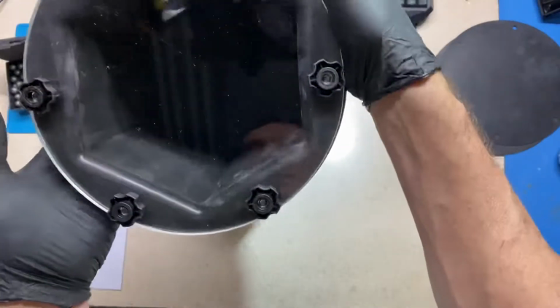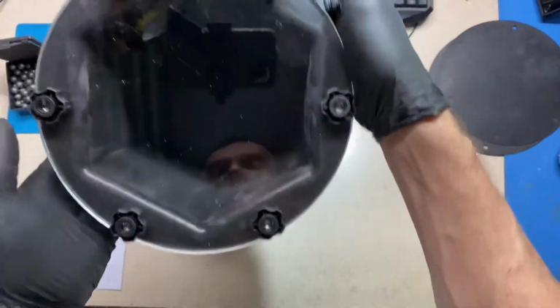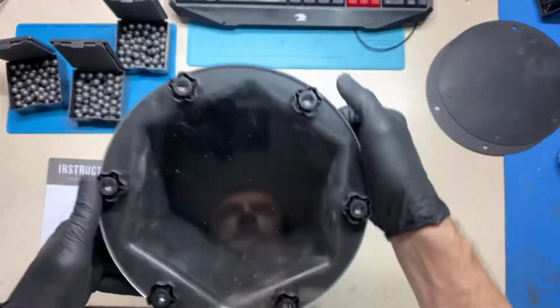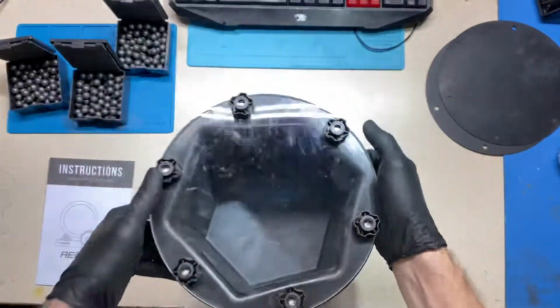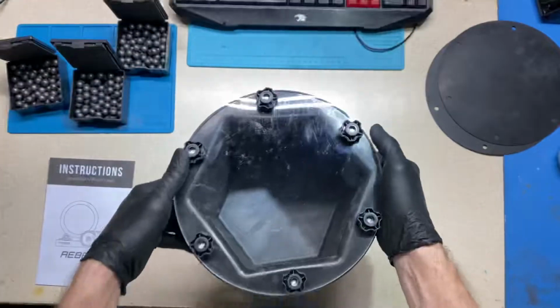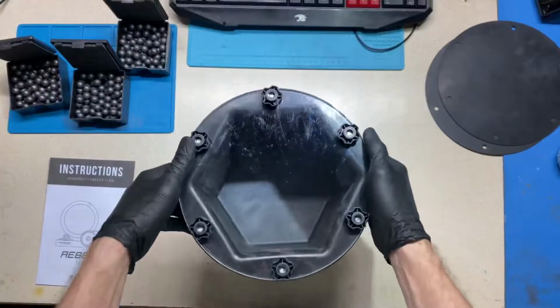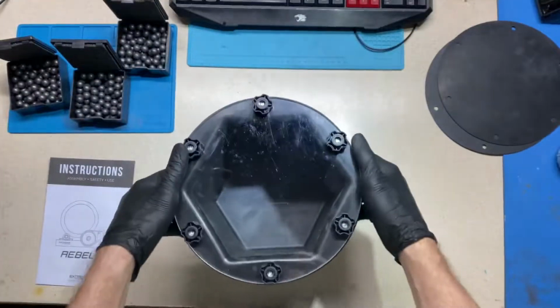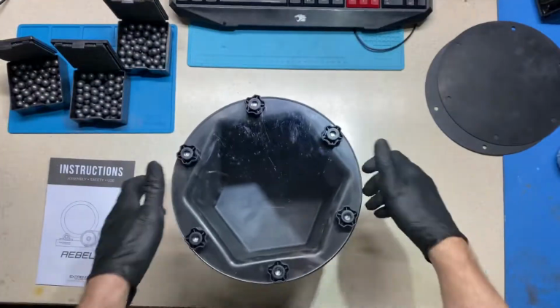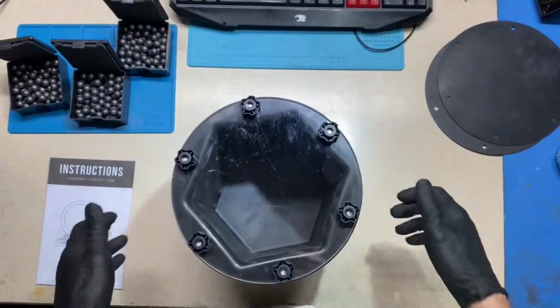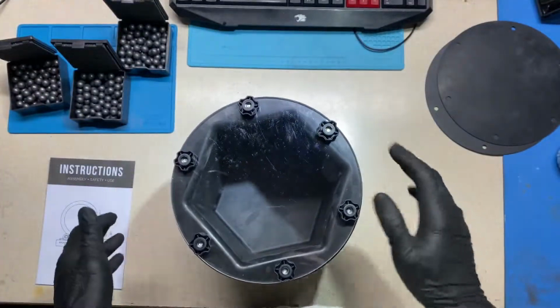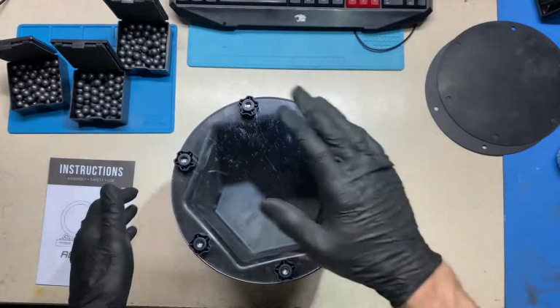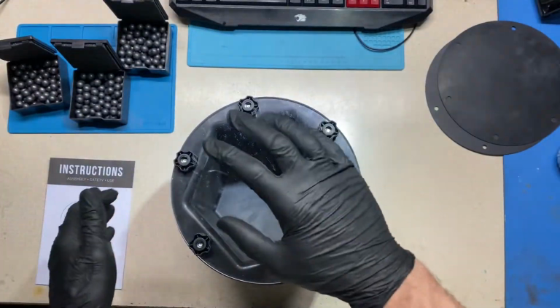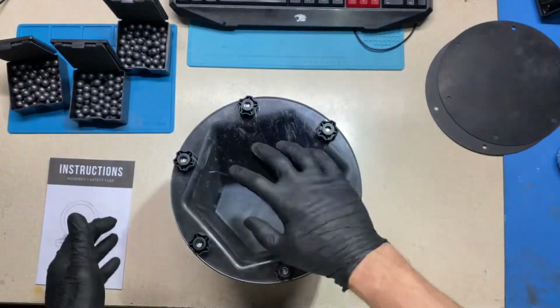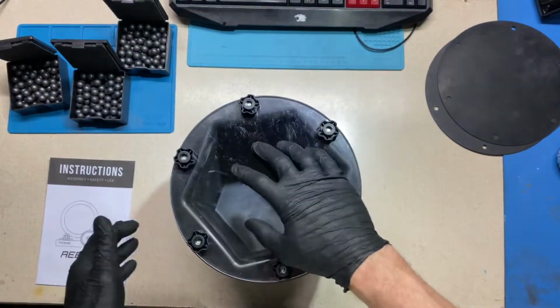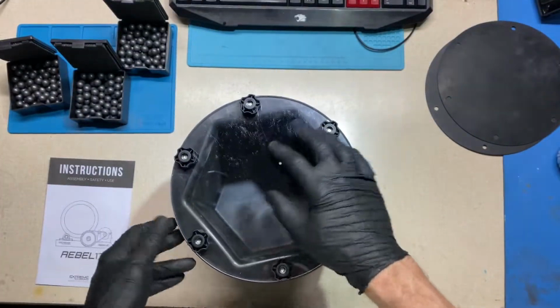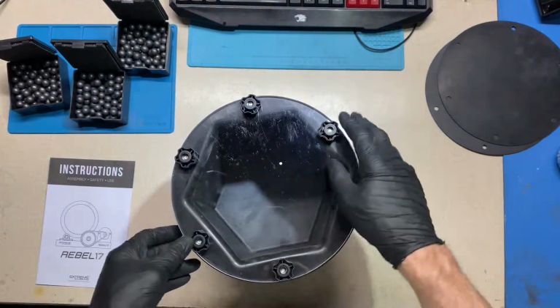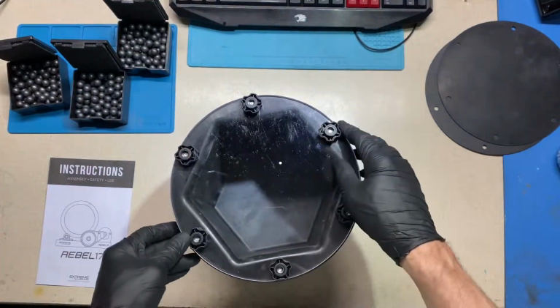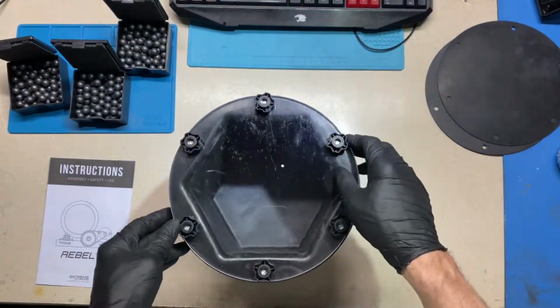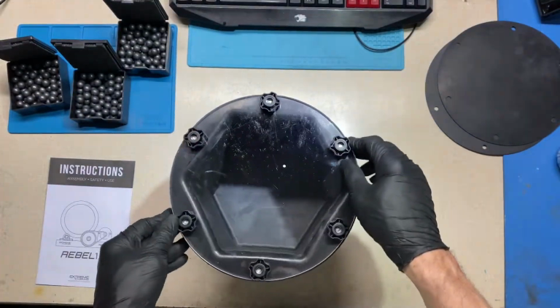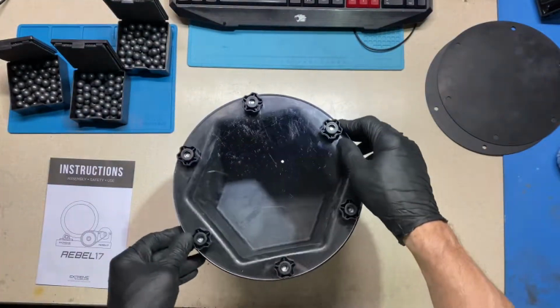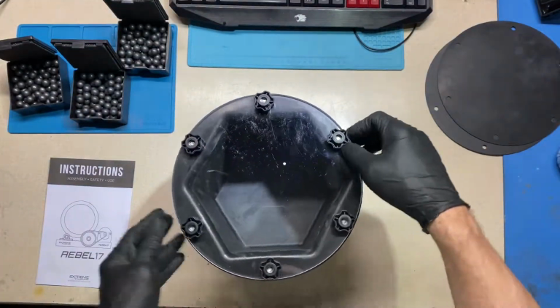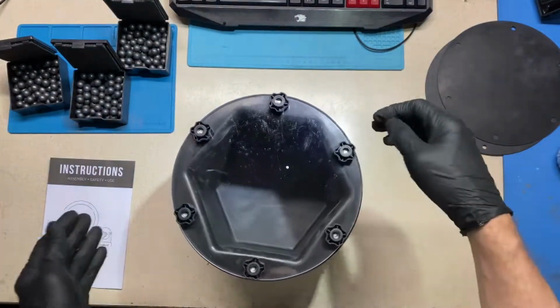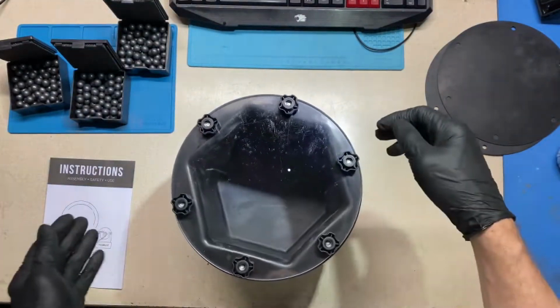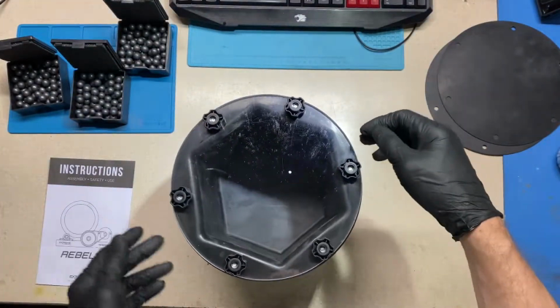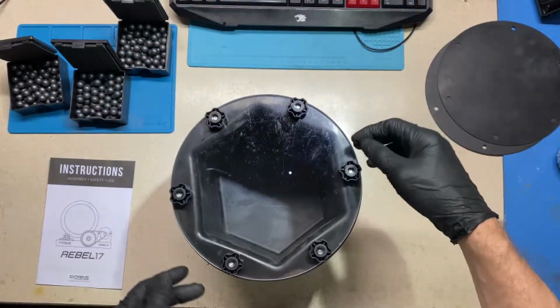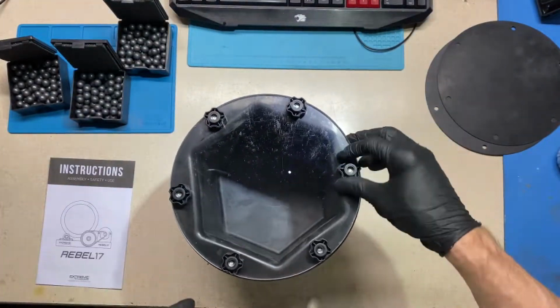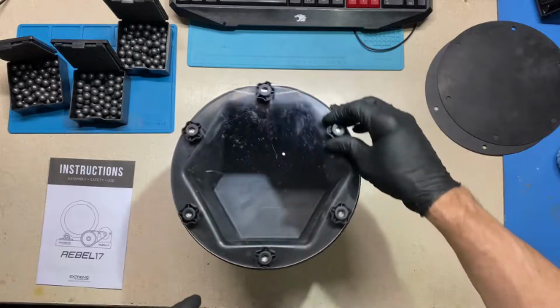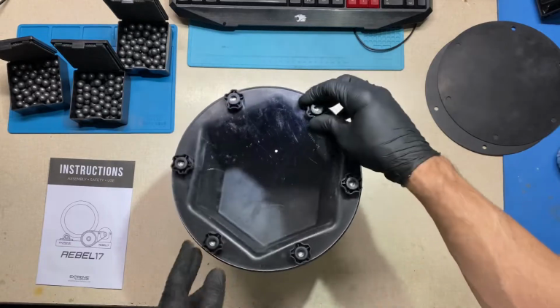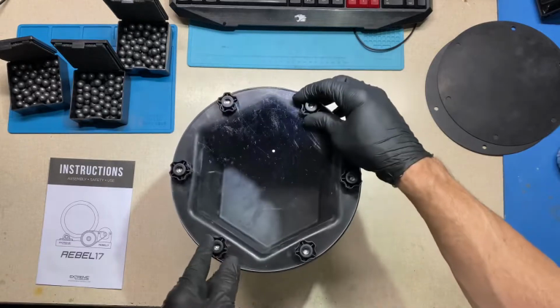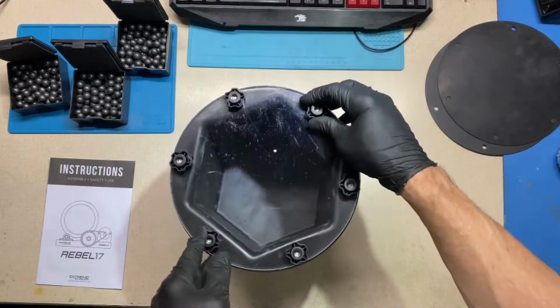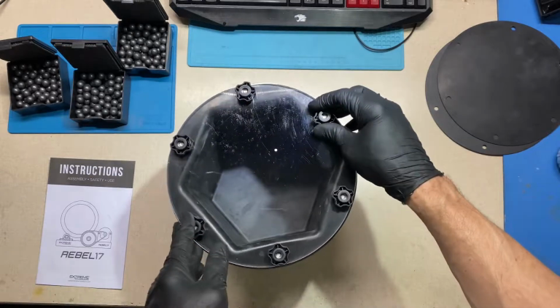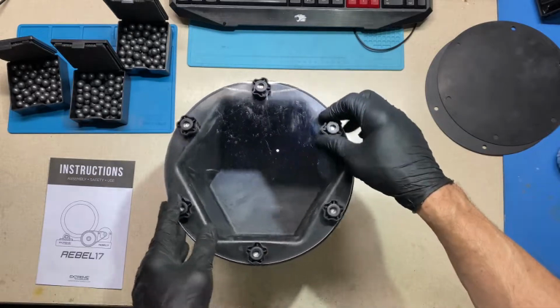As it's tumbling I'll be able to see if I'm getting a good waterfall effect in there. From what I hear these are actually quite quiet, and I haven't had a chance to run it yet, so we'll see.